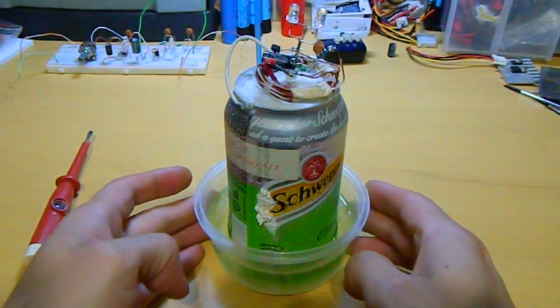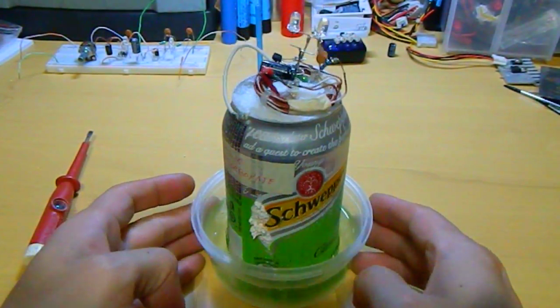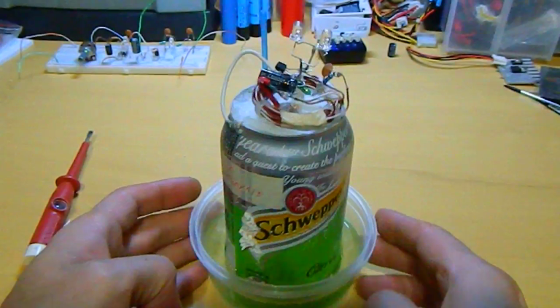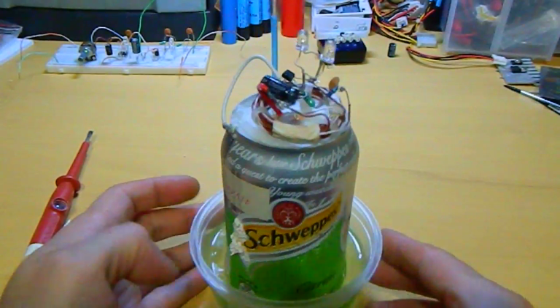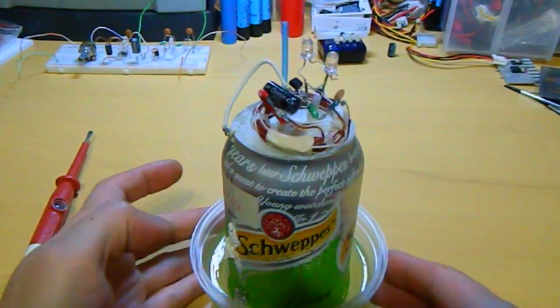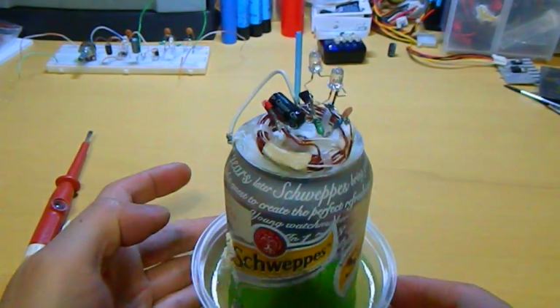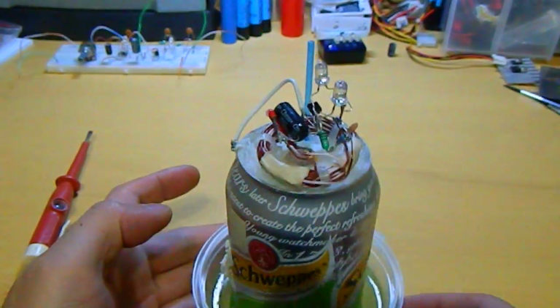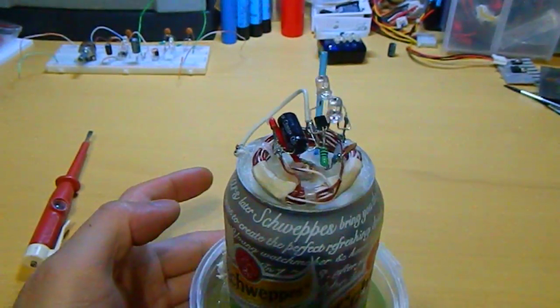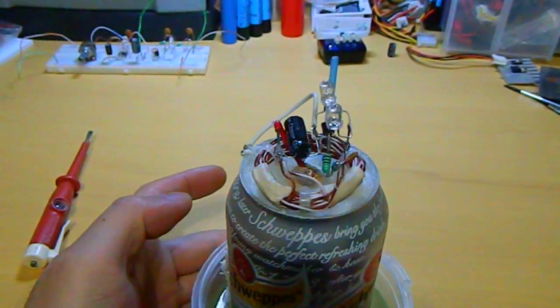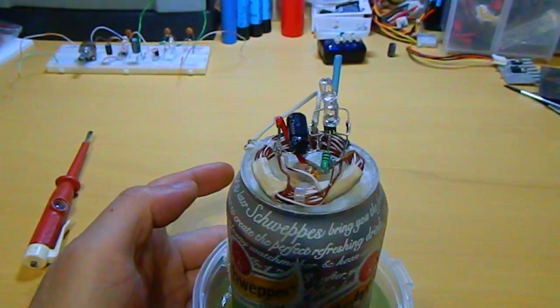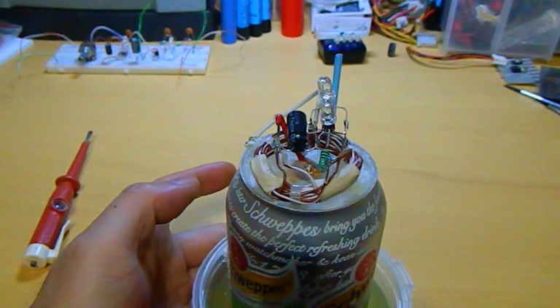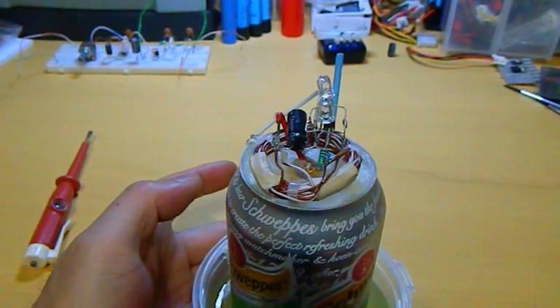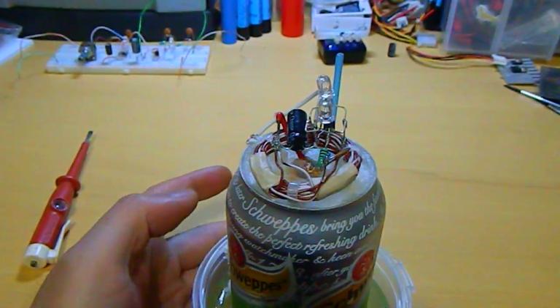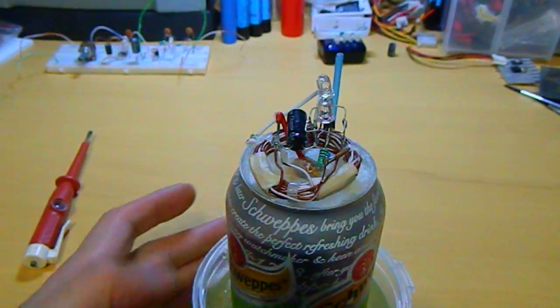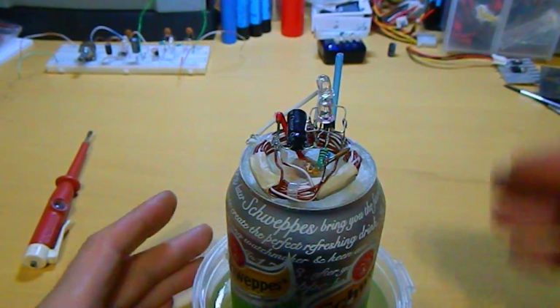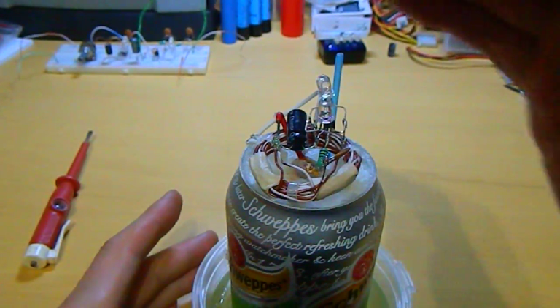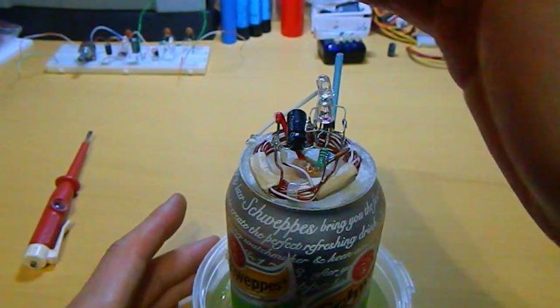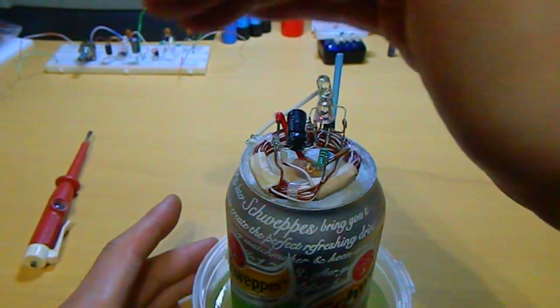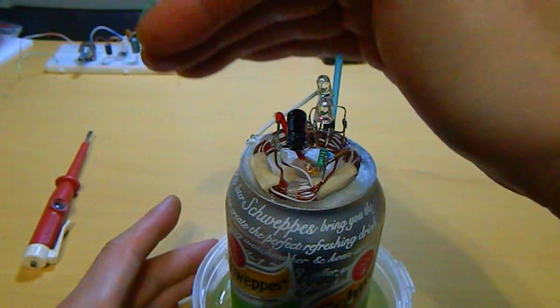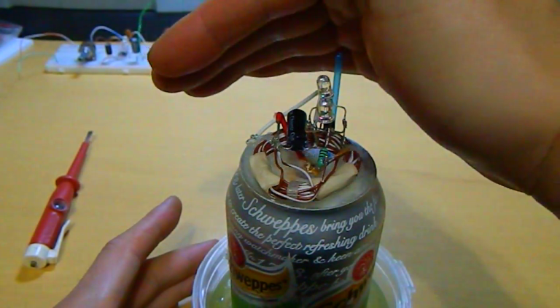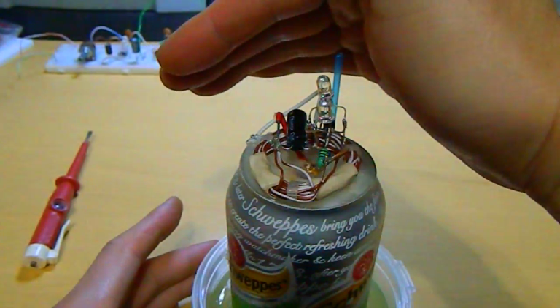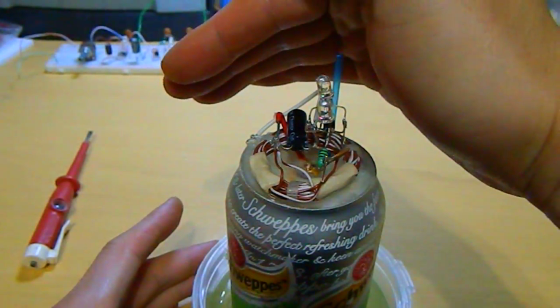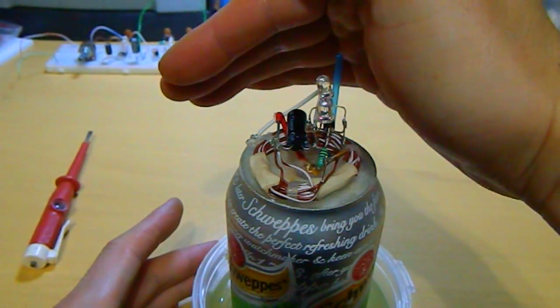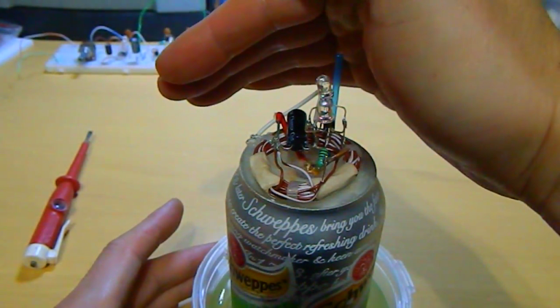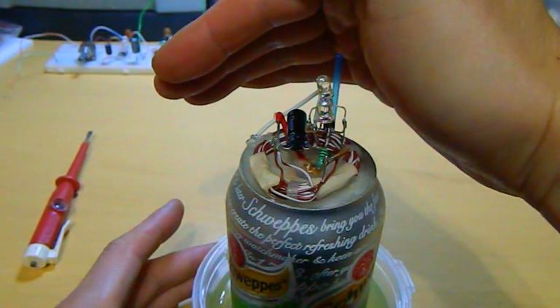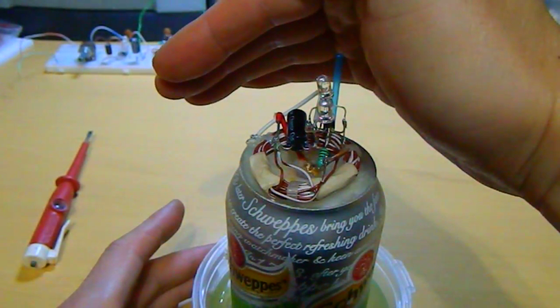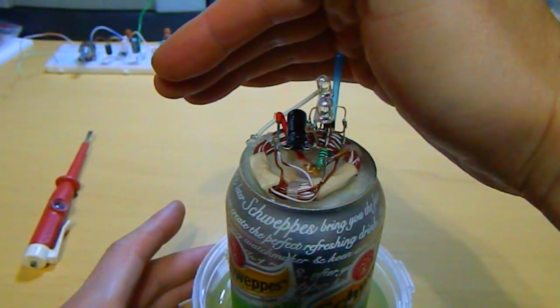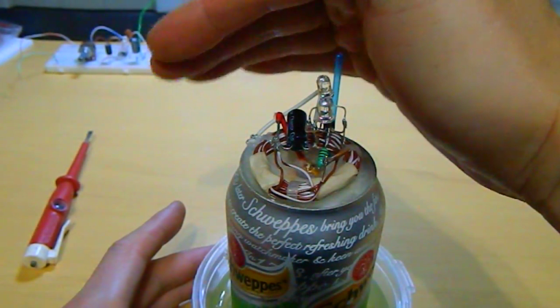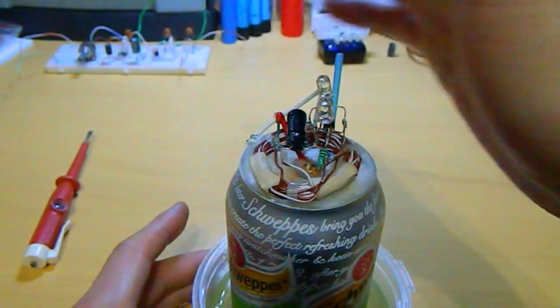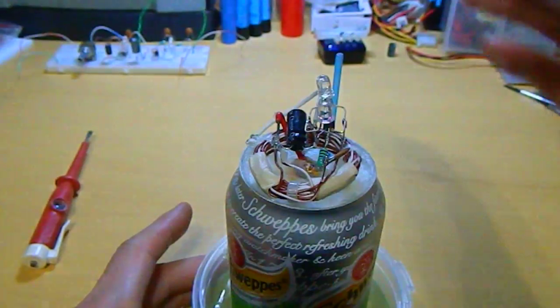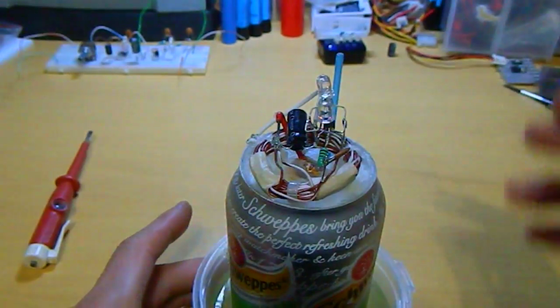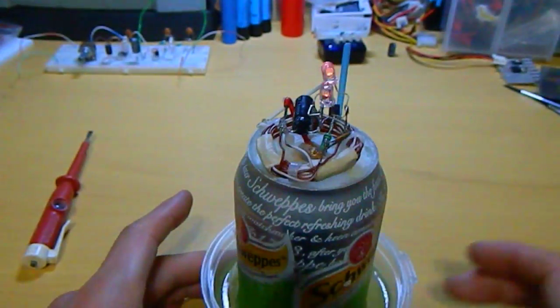But it's still working, still running — the LEDs and the circuits.